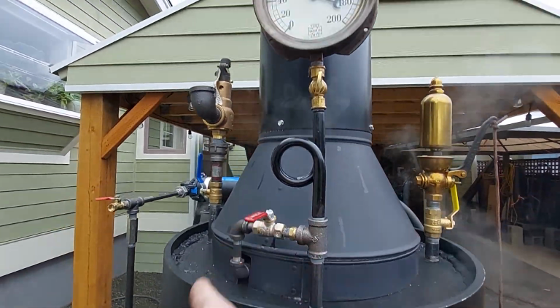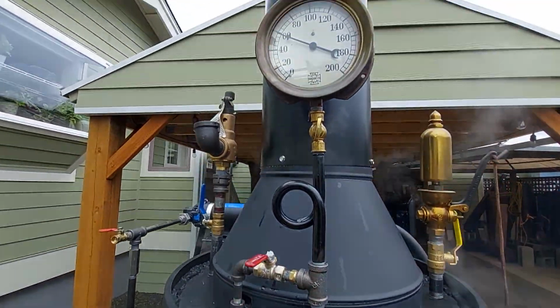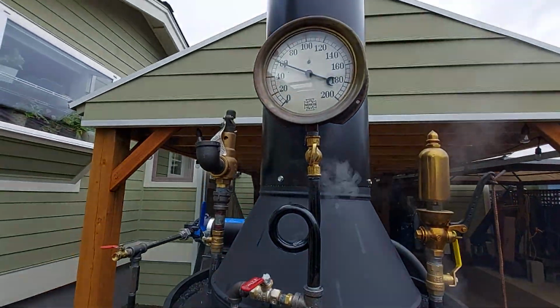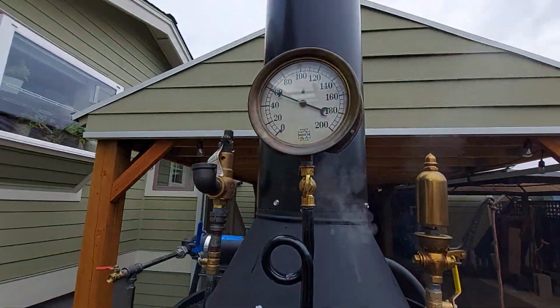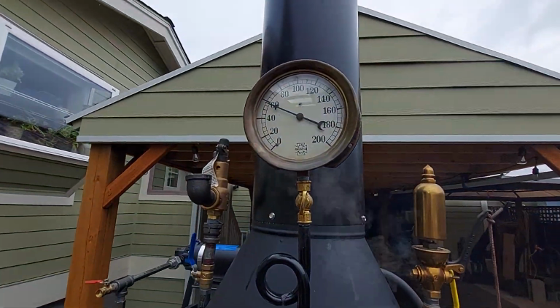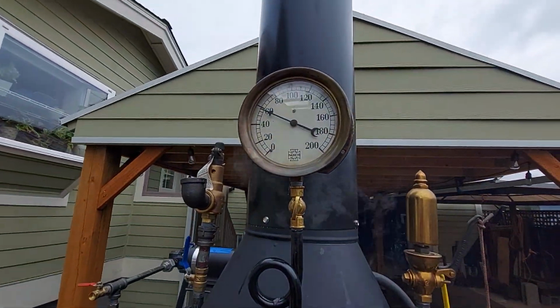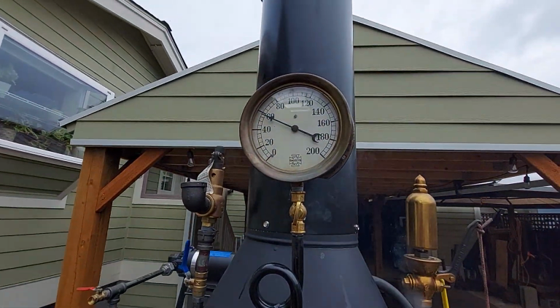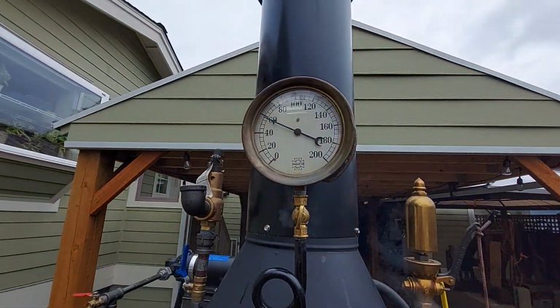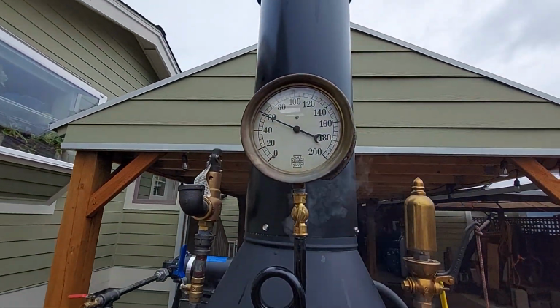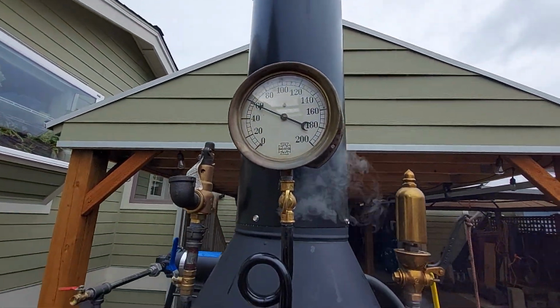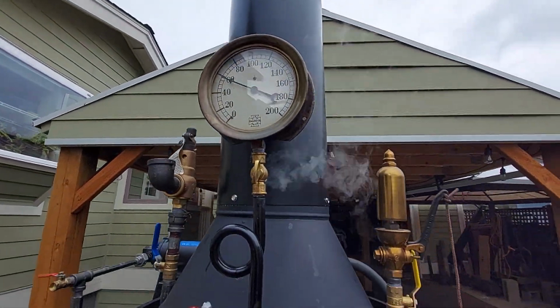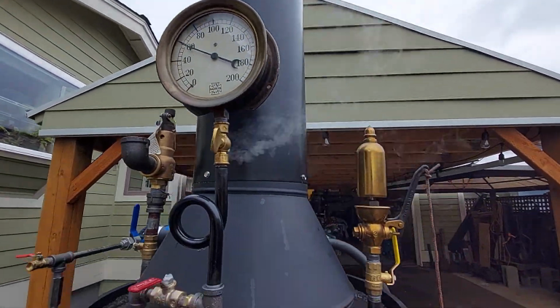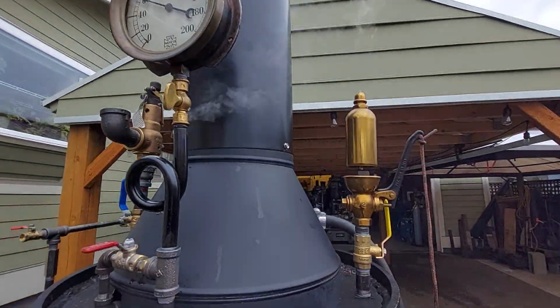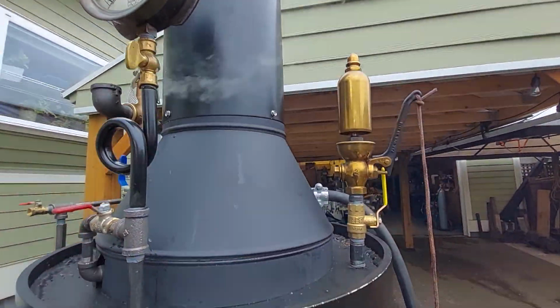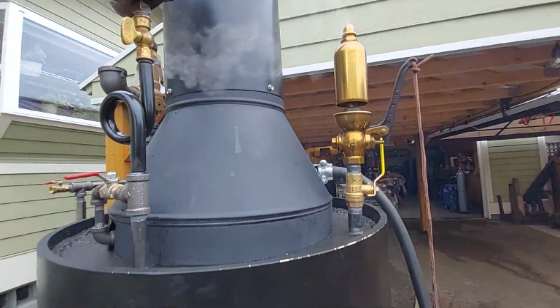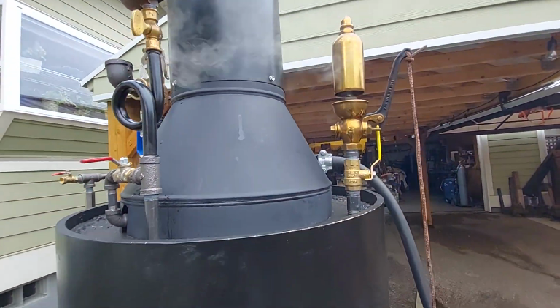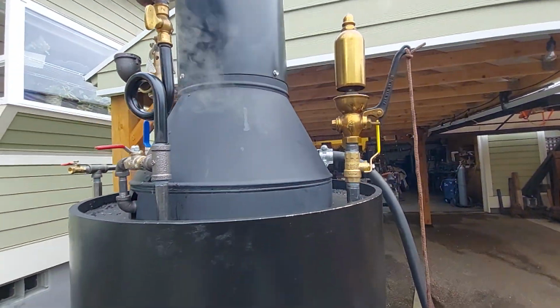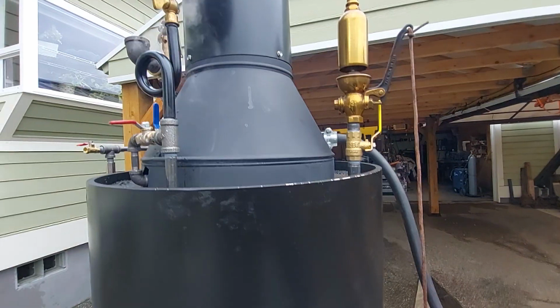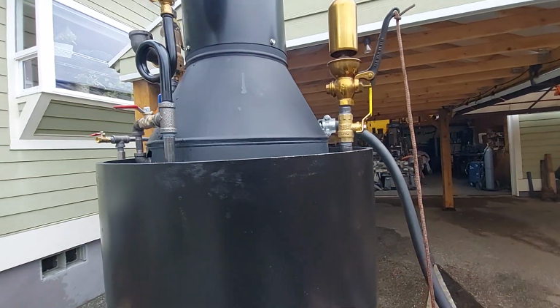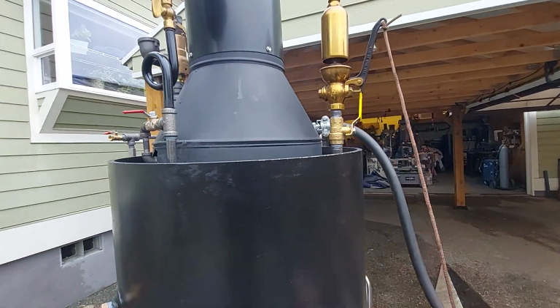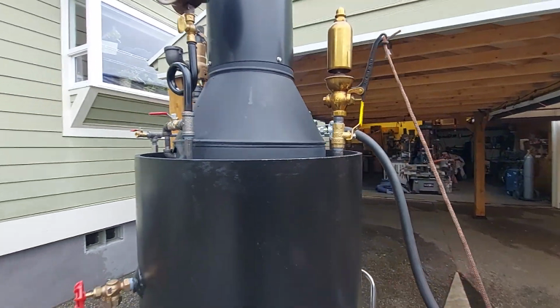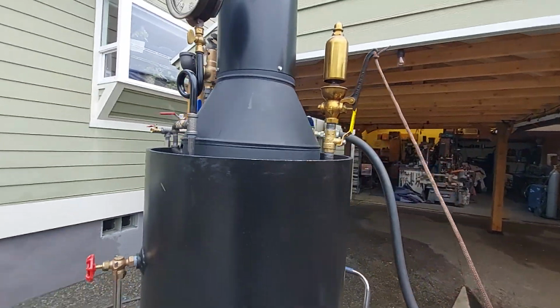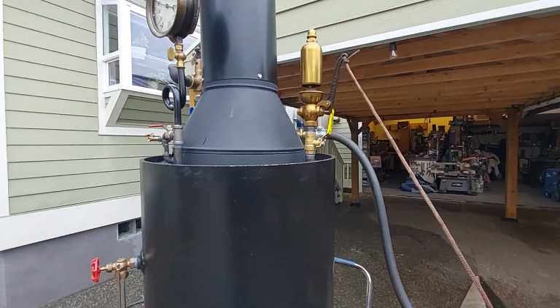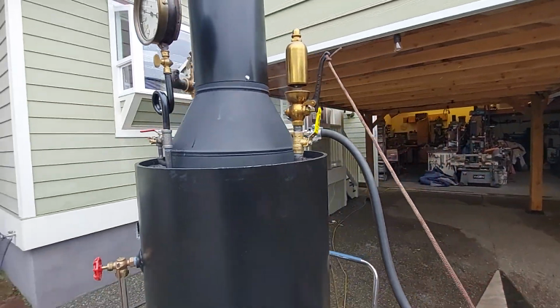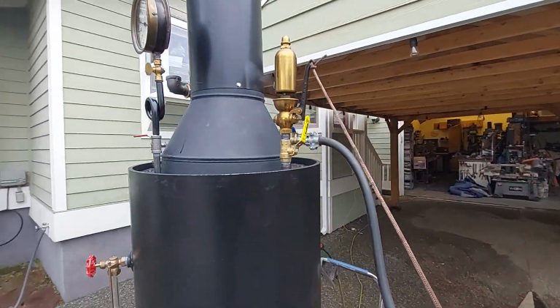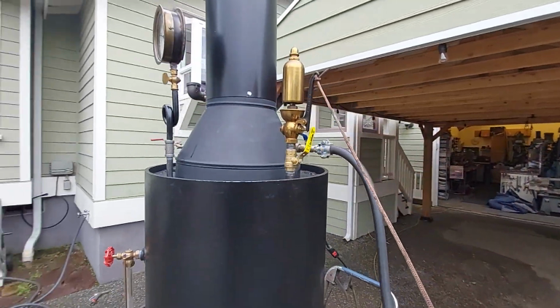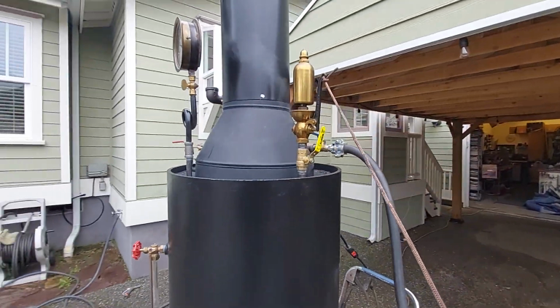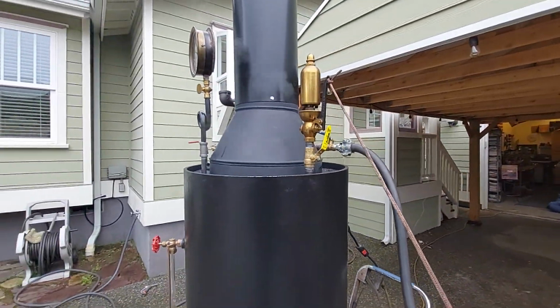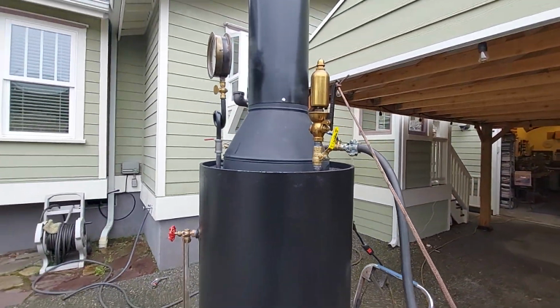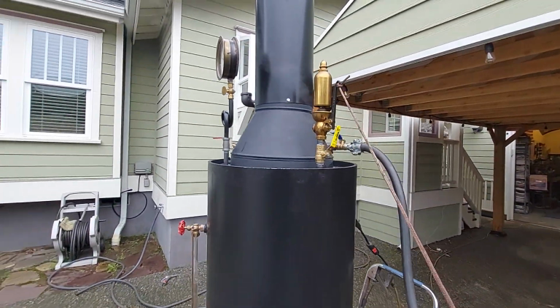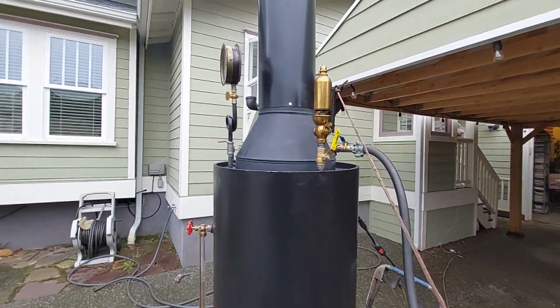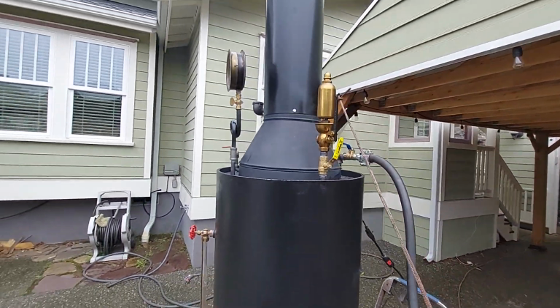The gauge is a real nice gauge. The whistle is right here — I'll blow it, so you might want to turn down your volume.